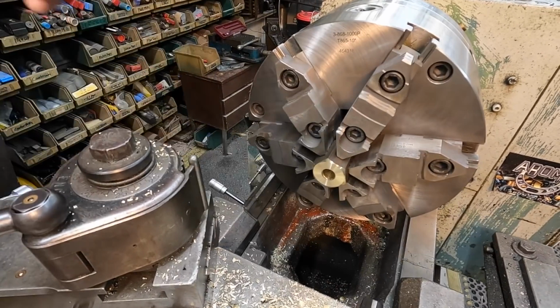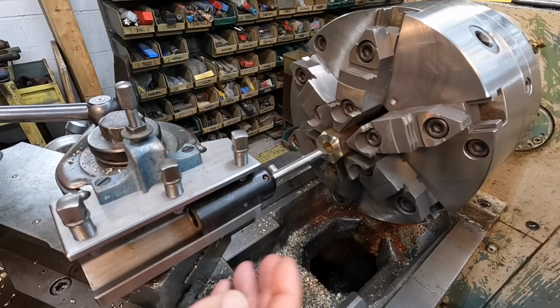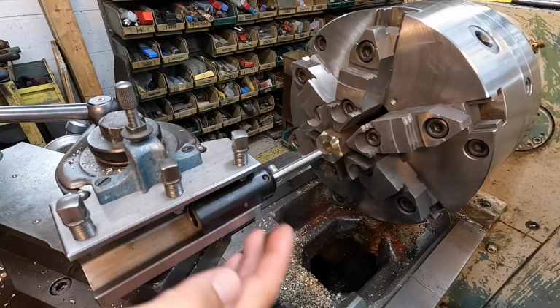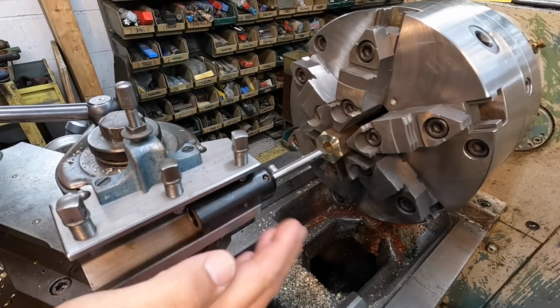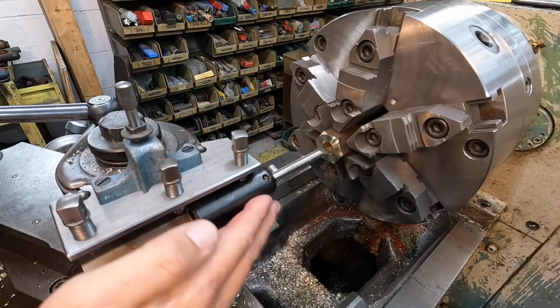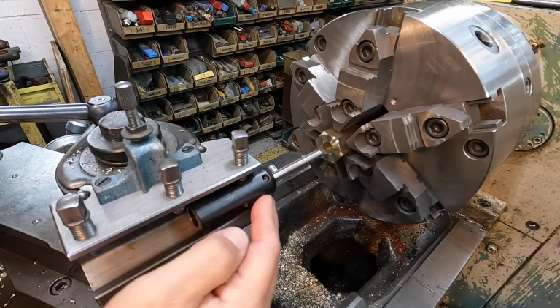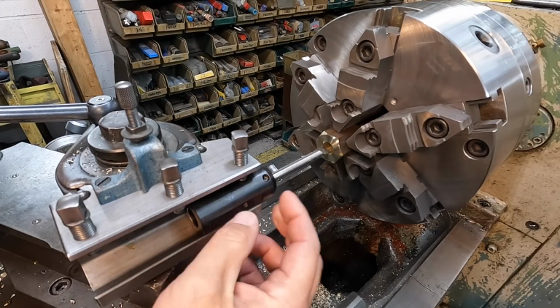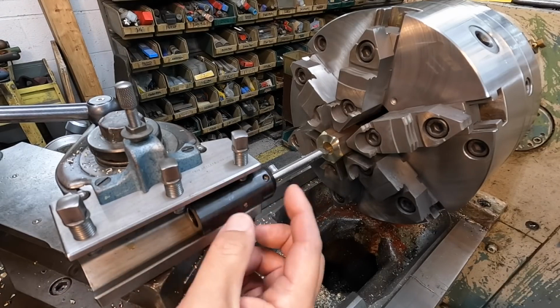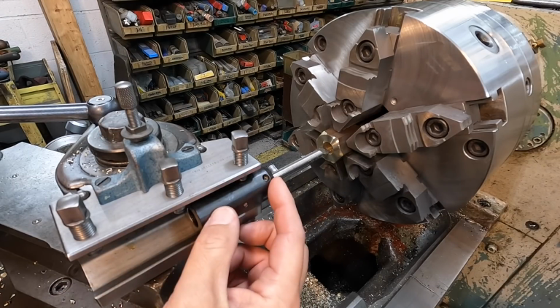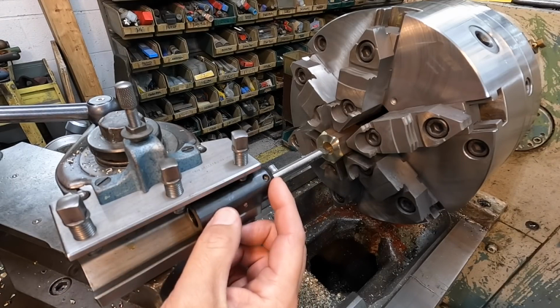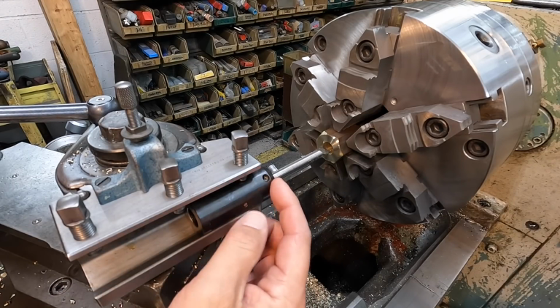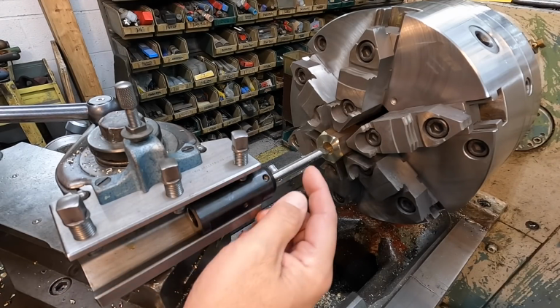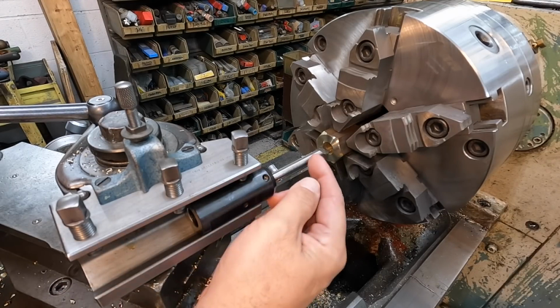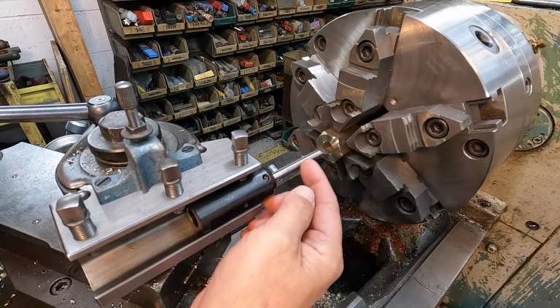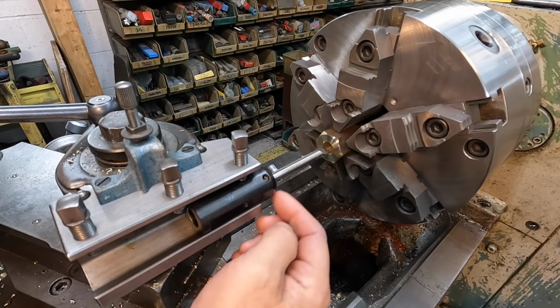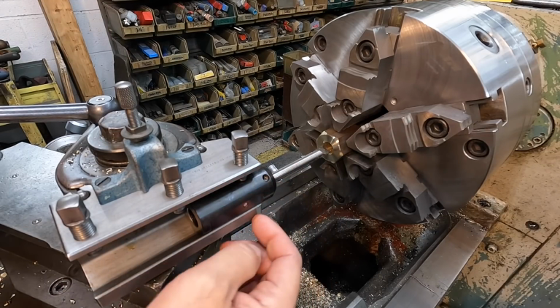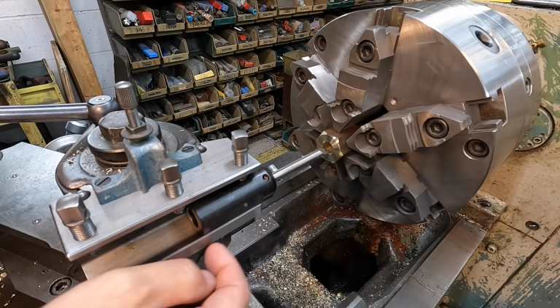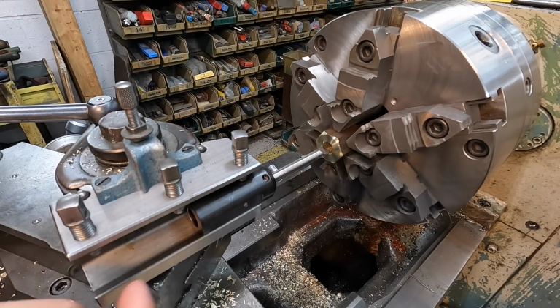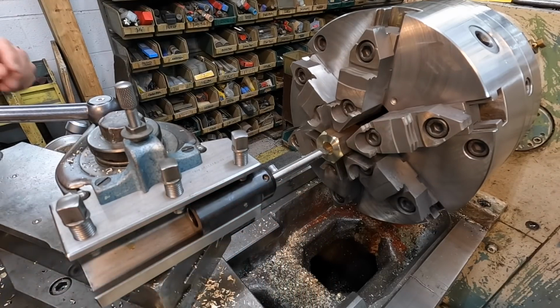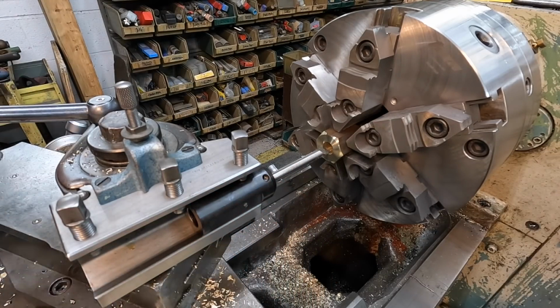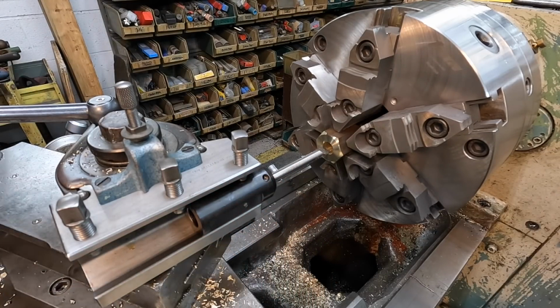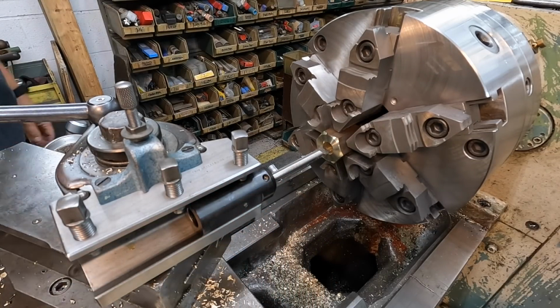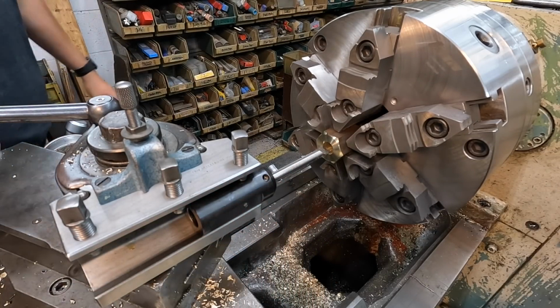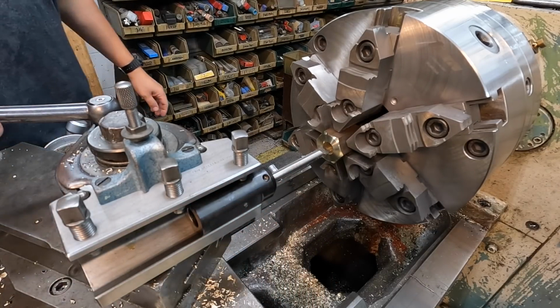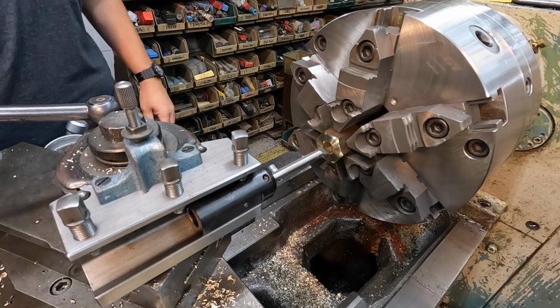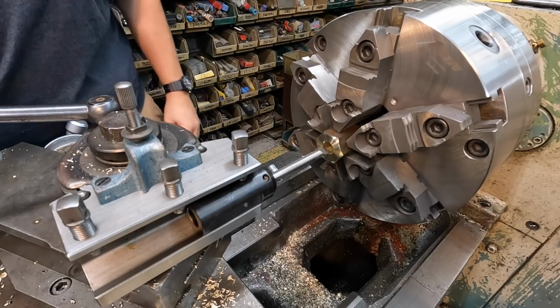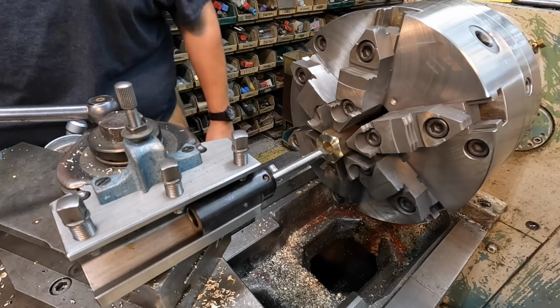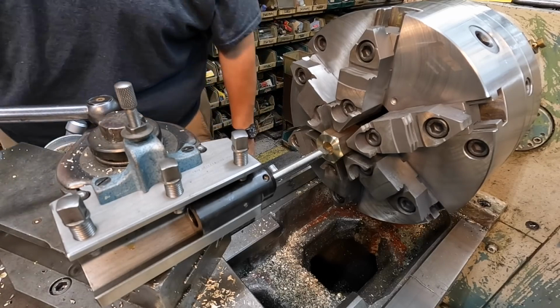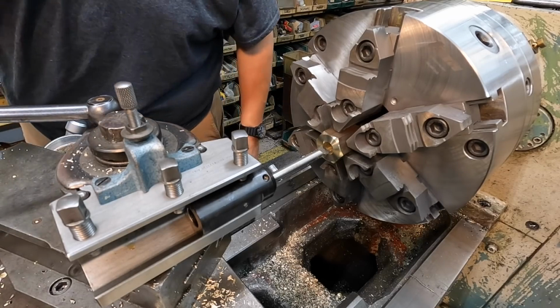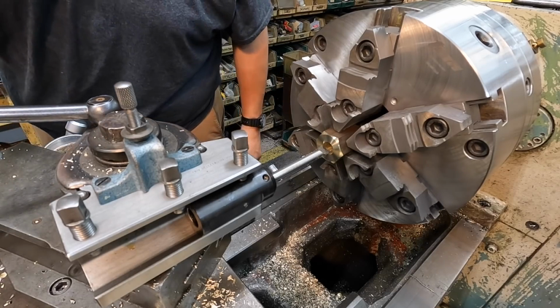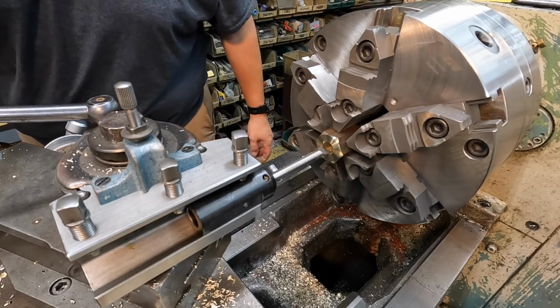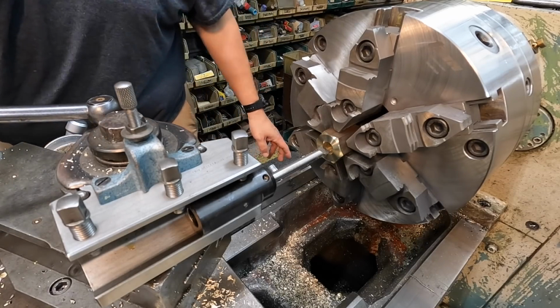This is our MicroQuick Boring Bar System using a solid carbide bar. We'll bore it to our tap size of five-seventy.